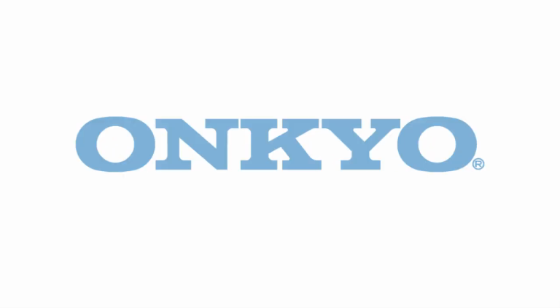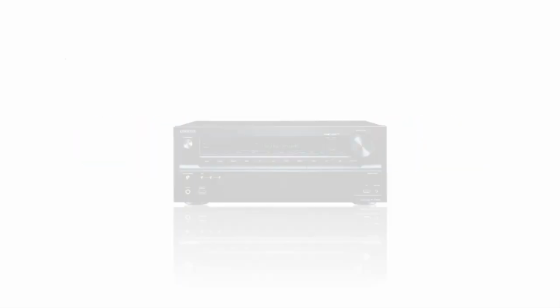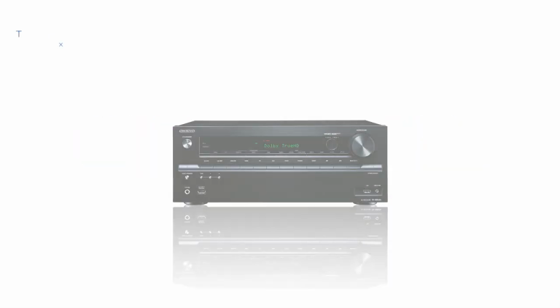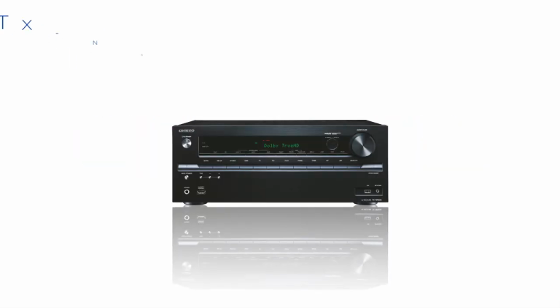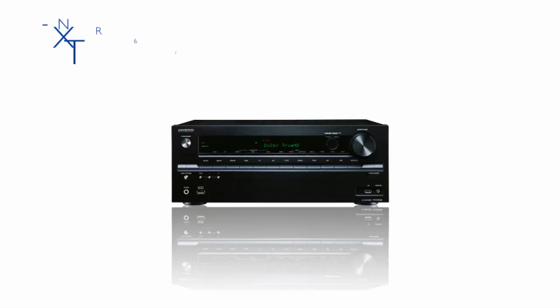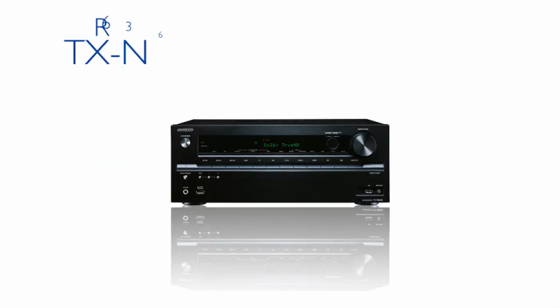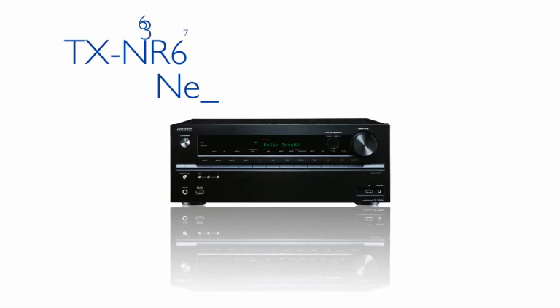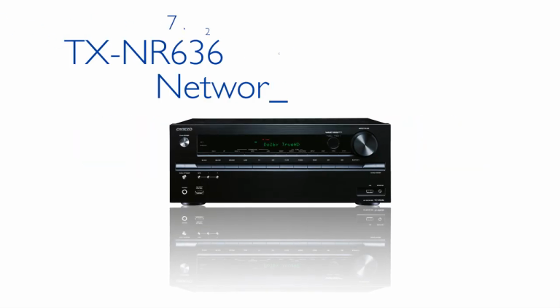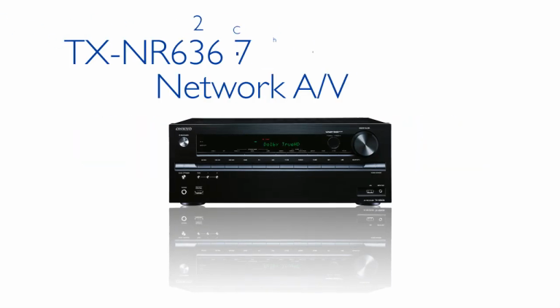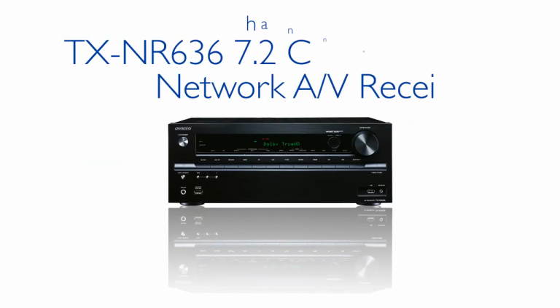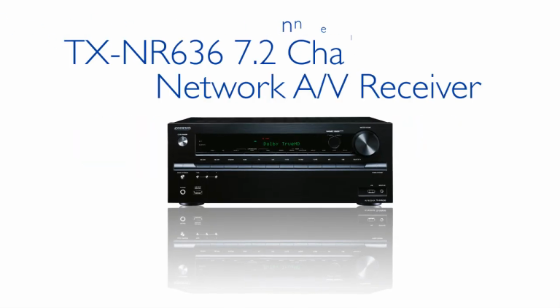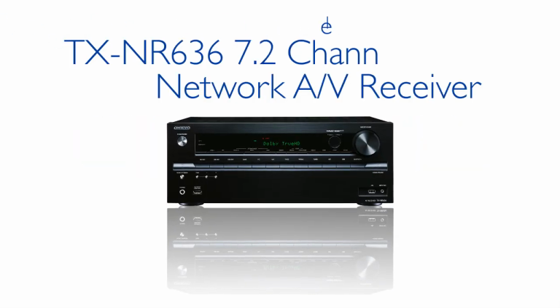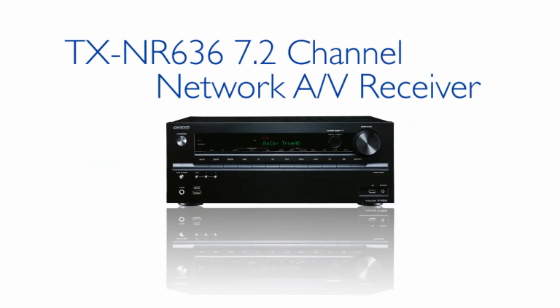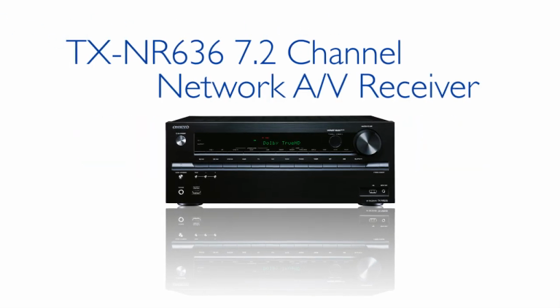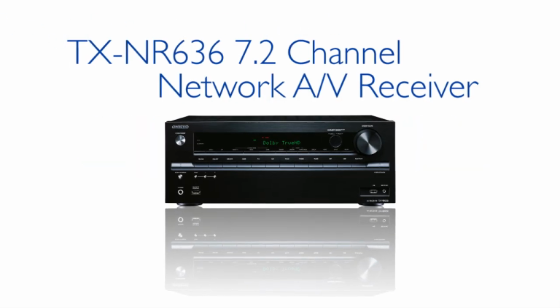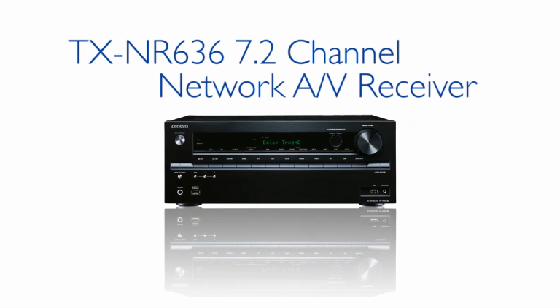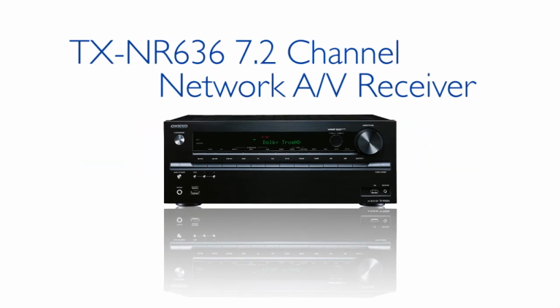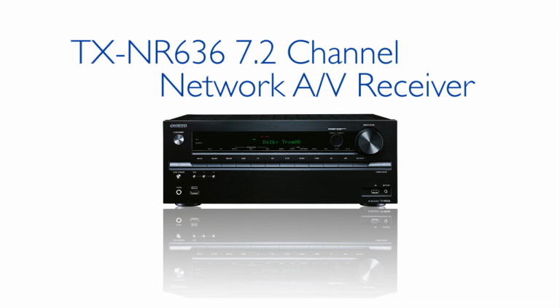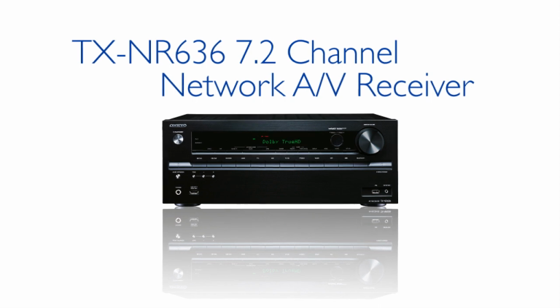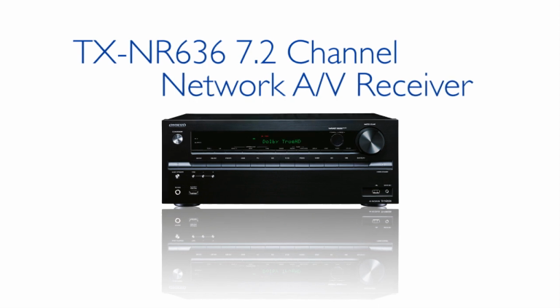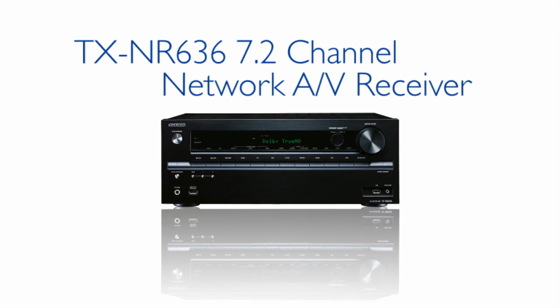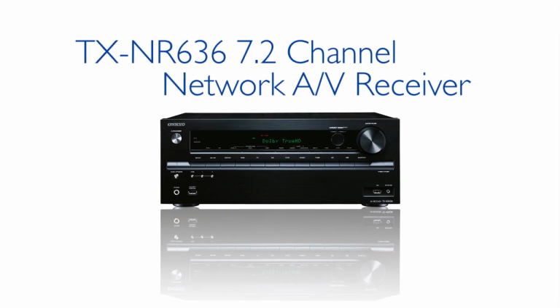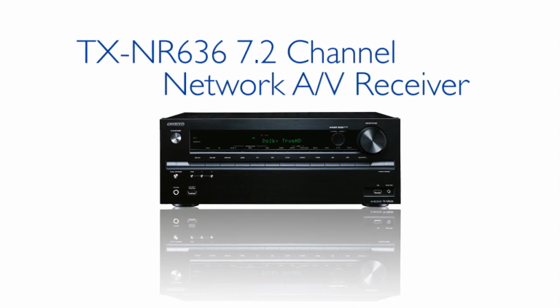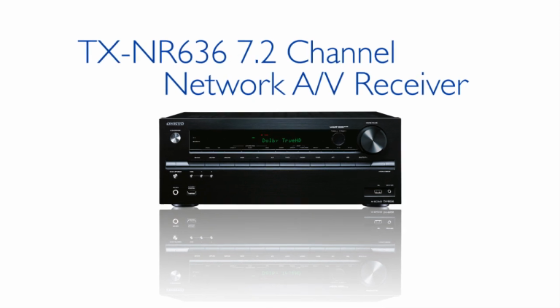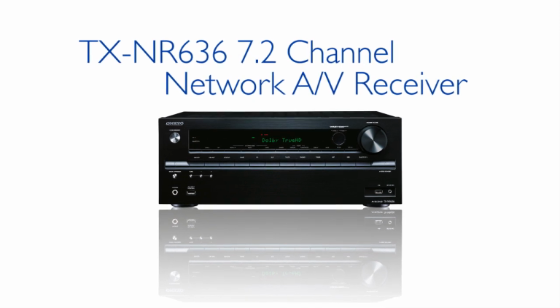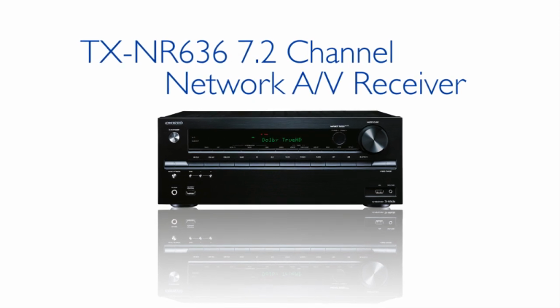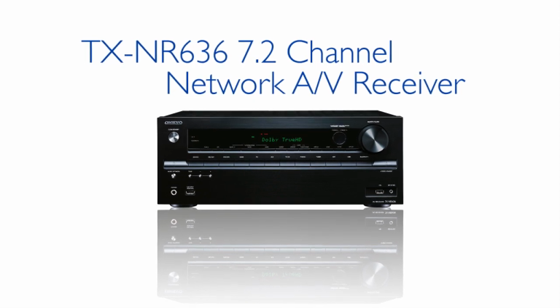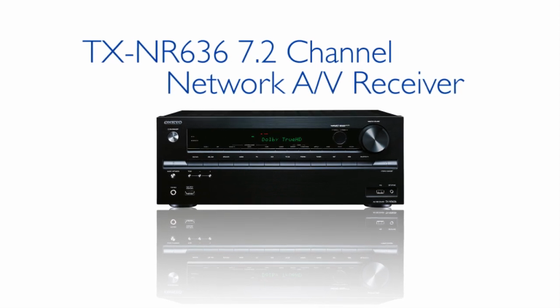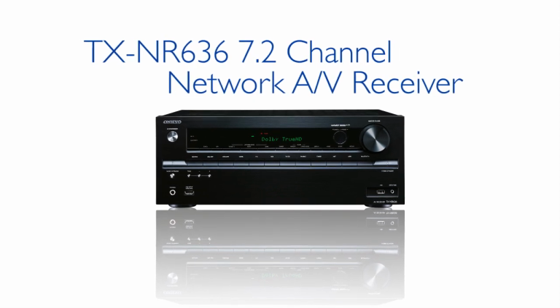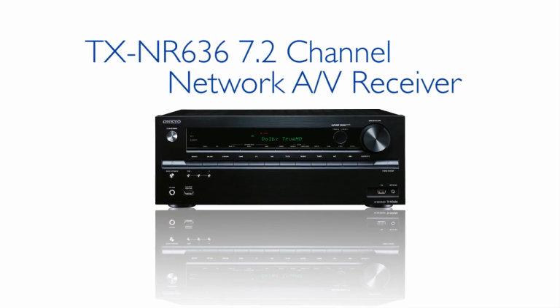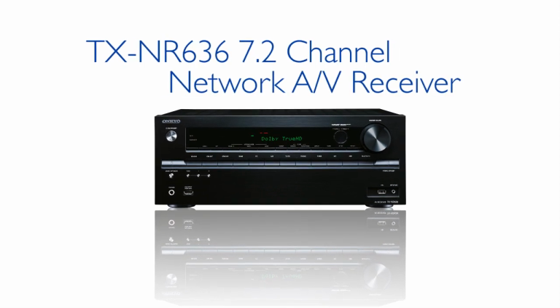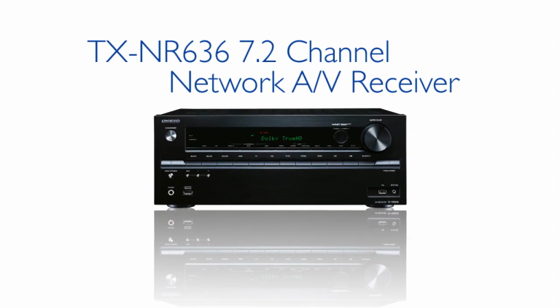Introducing the new TX-NR636 7.2 Channel Network AV Receiver.